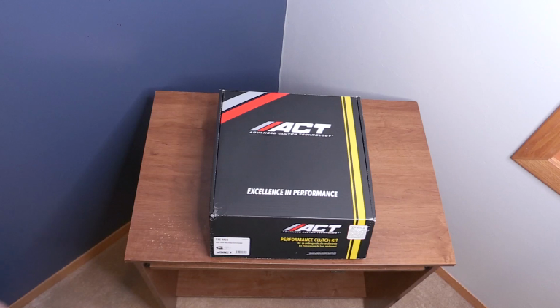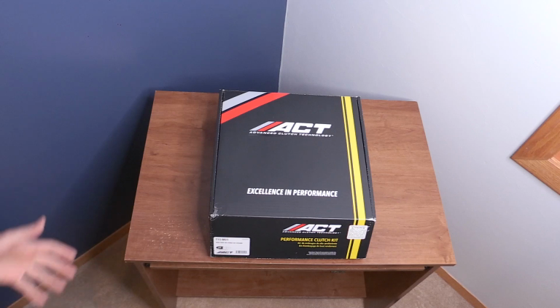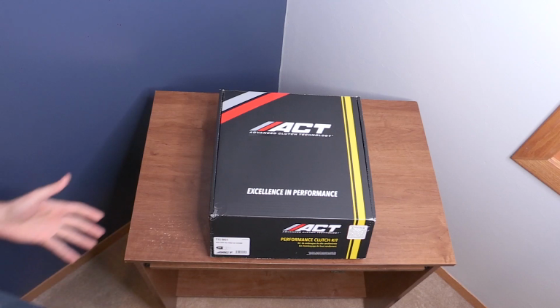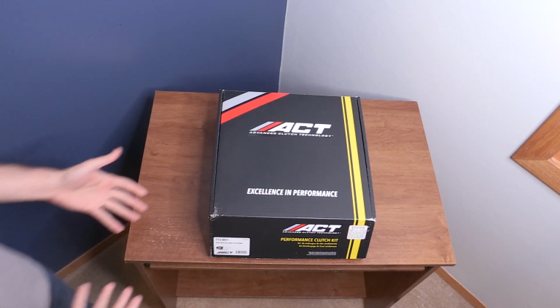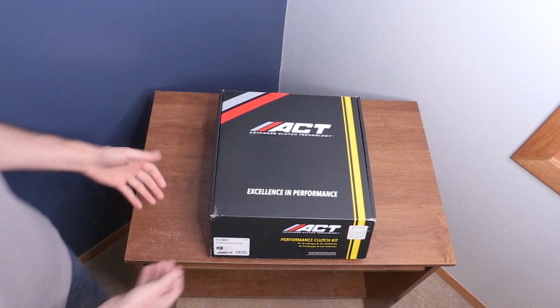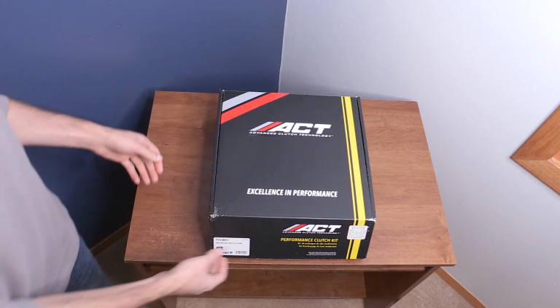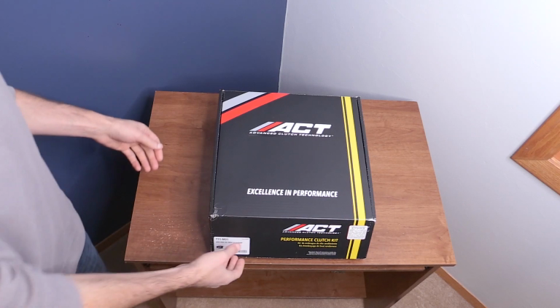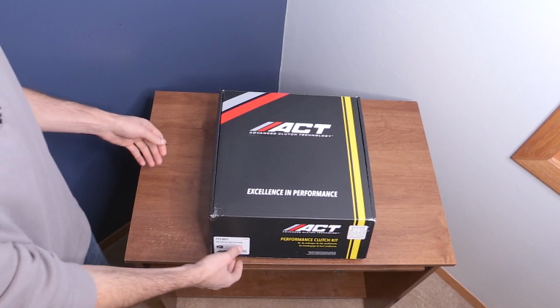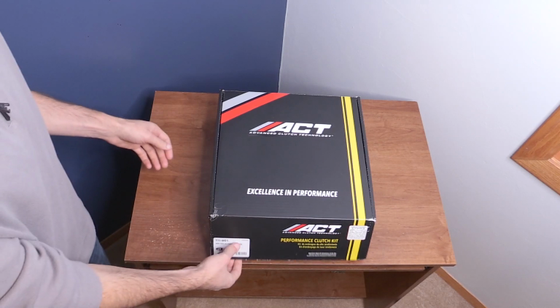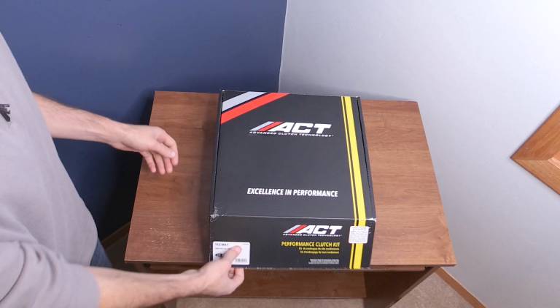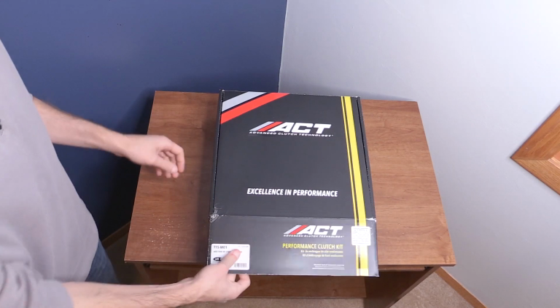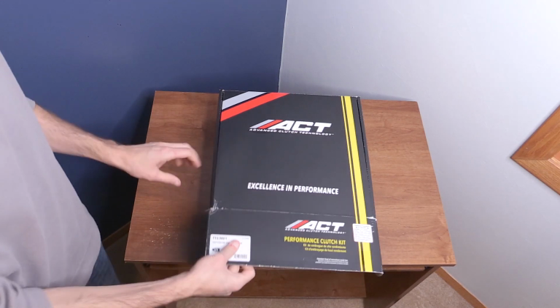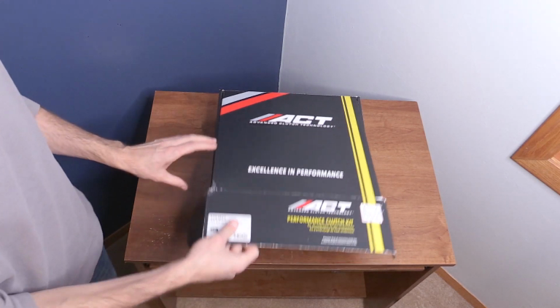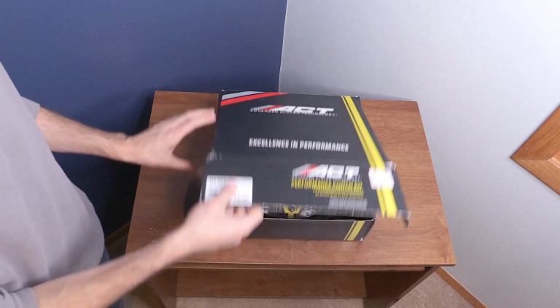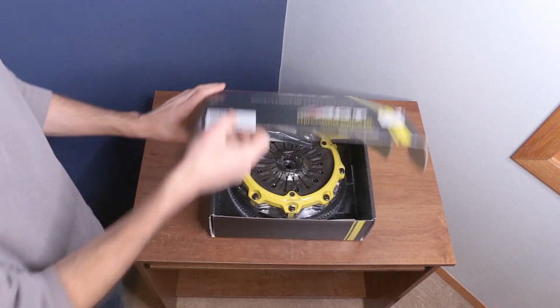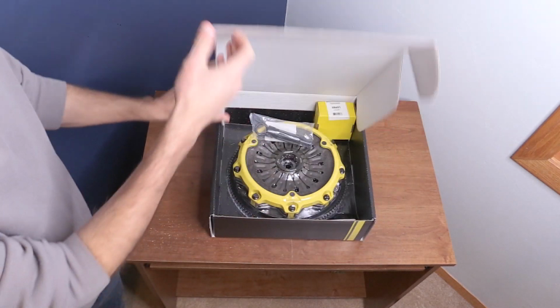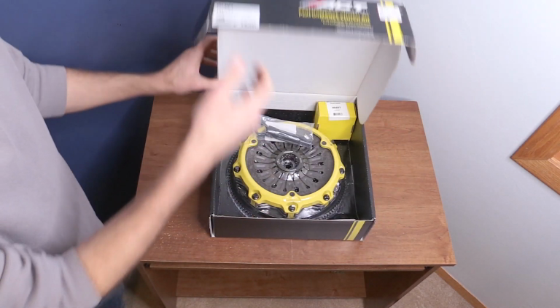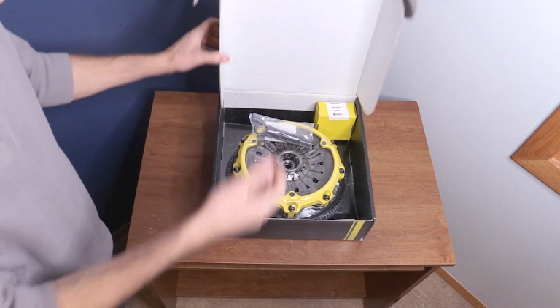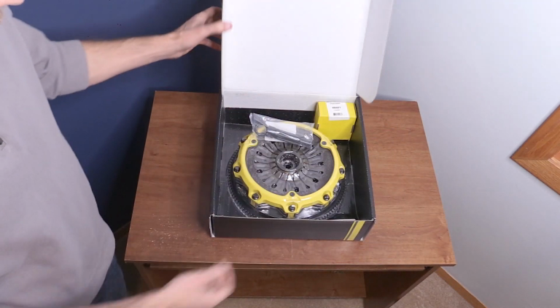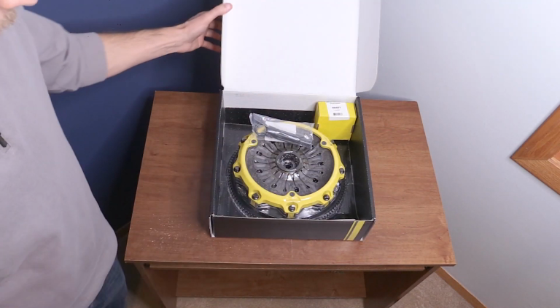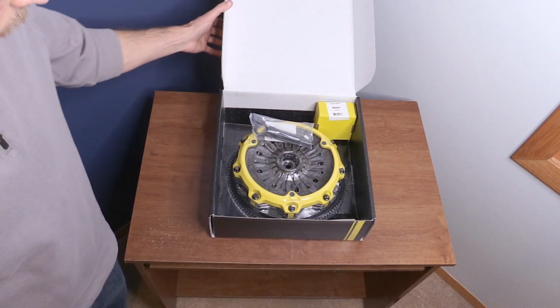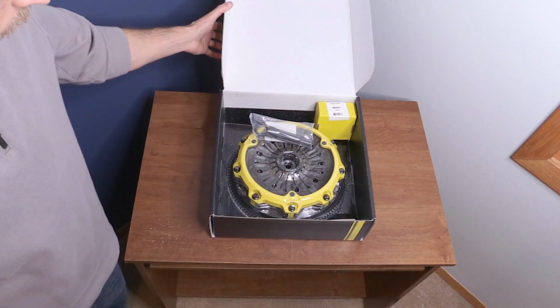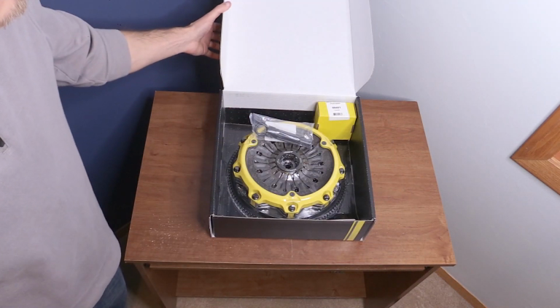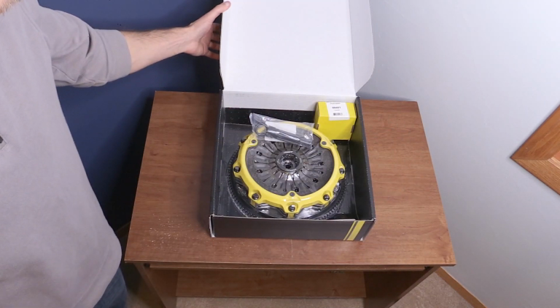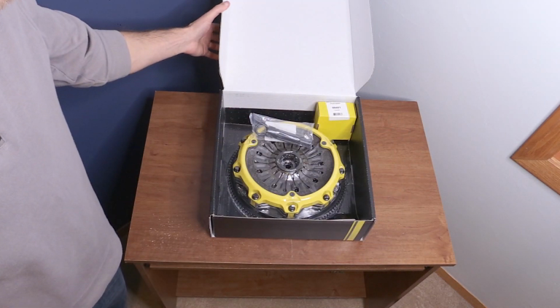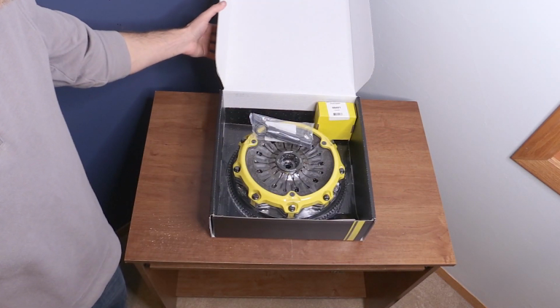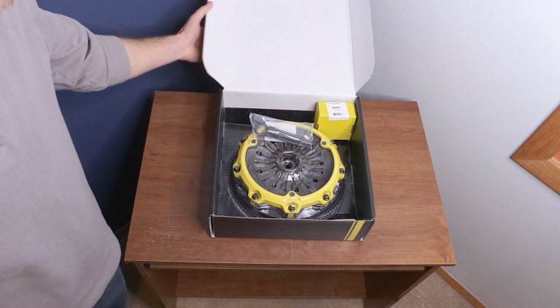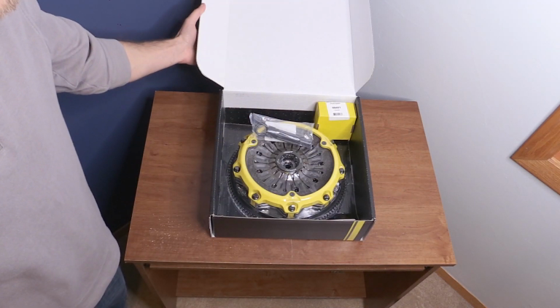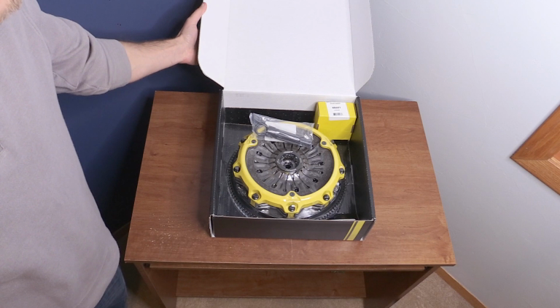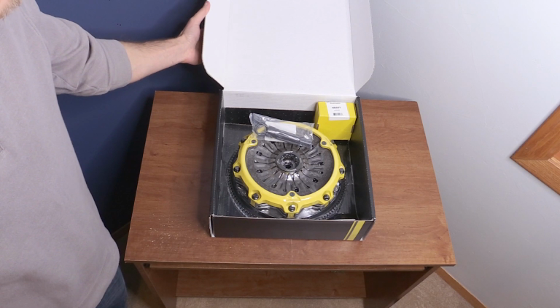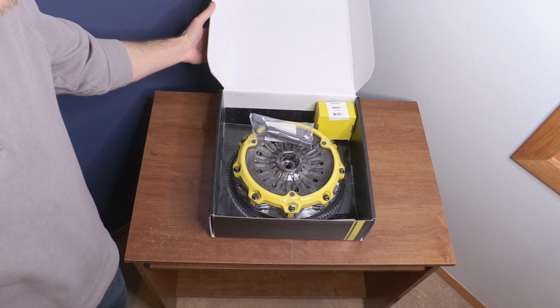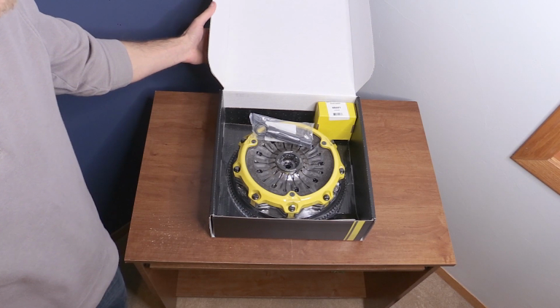And here it is, the newly released ACT Twin Disc Clutch for the Evo 8 or 9.